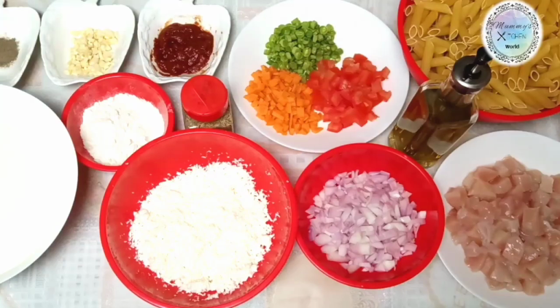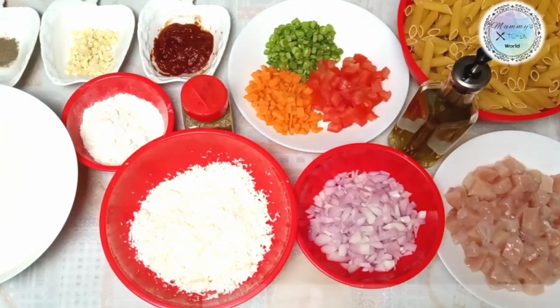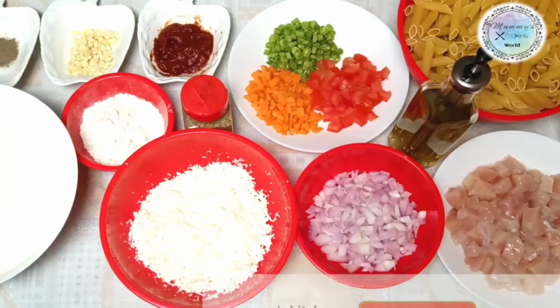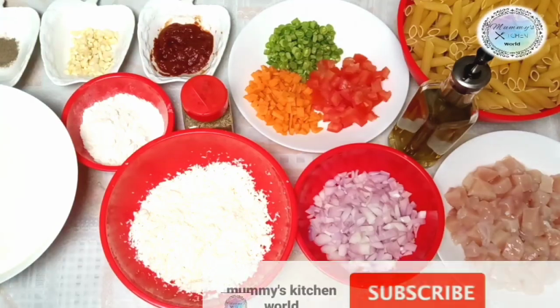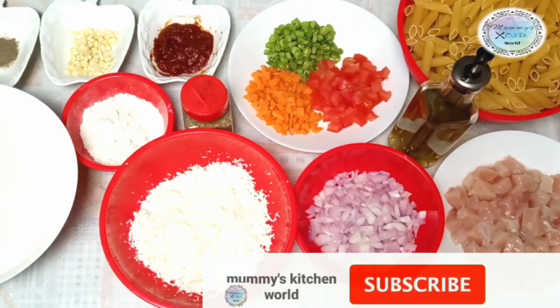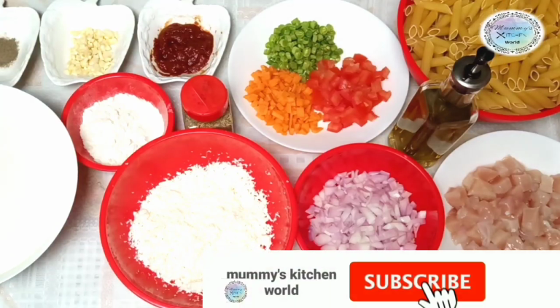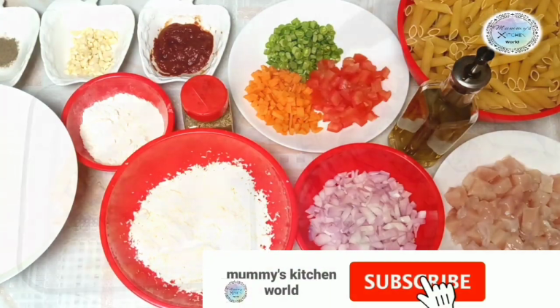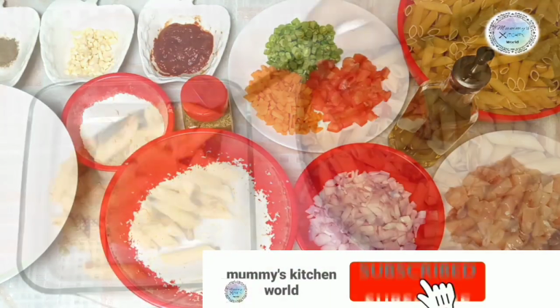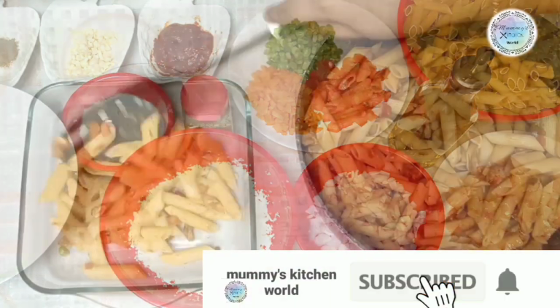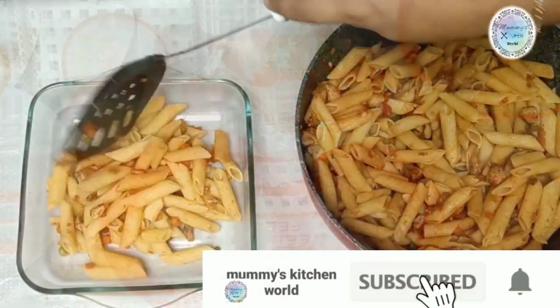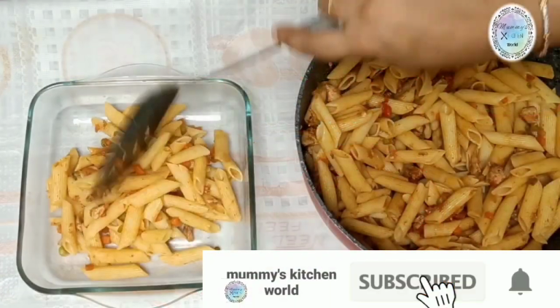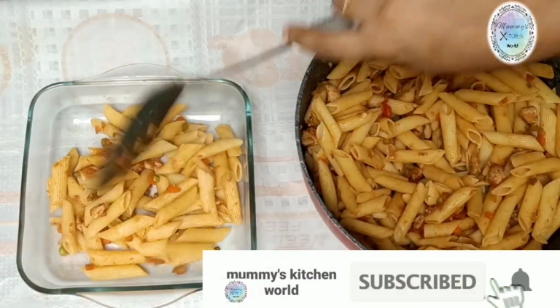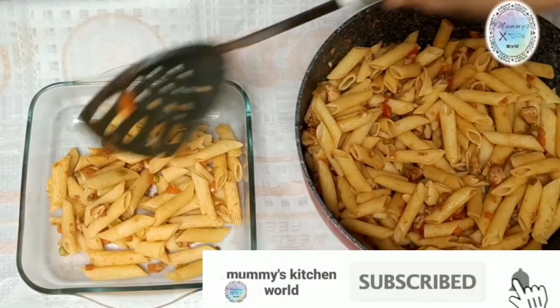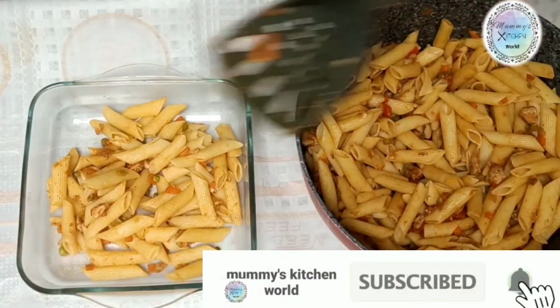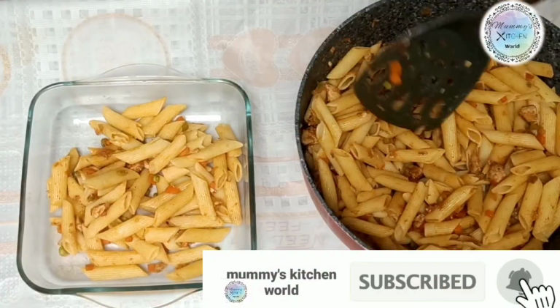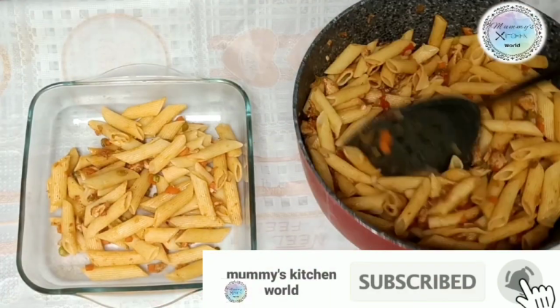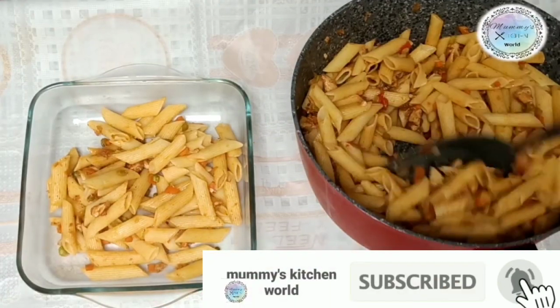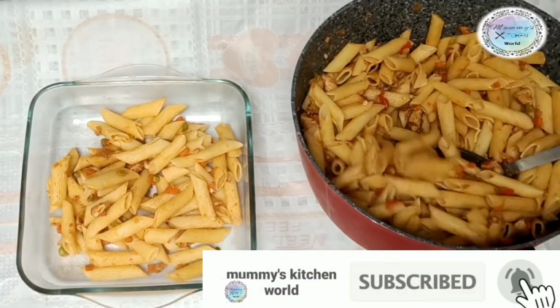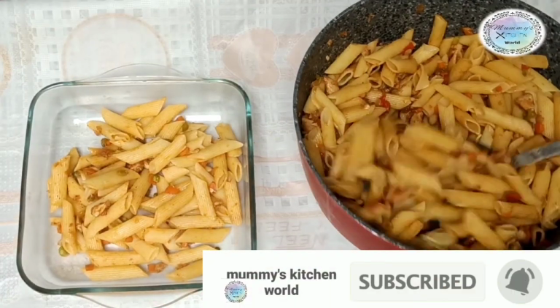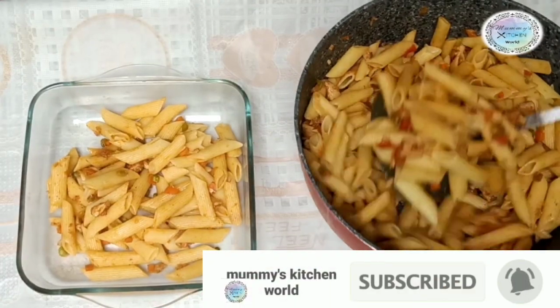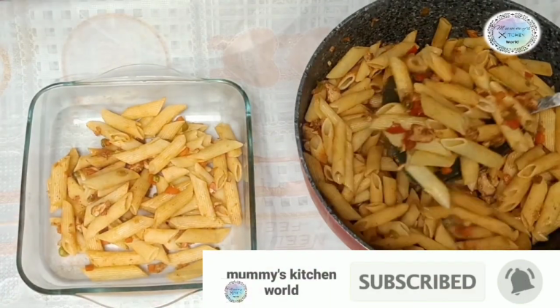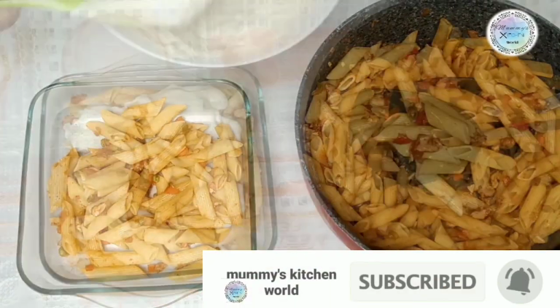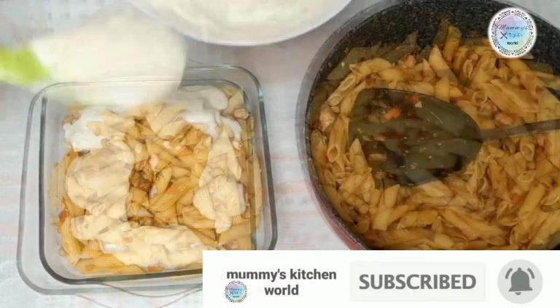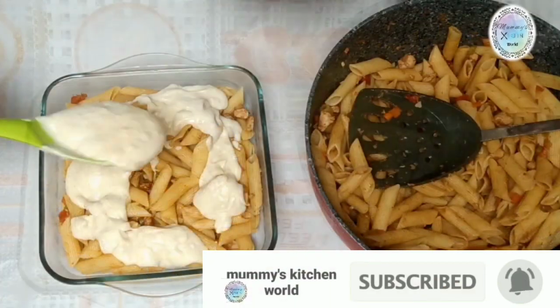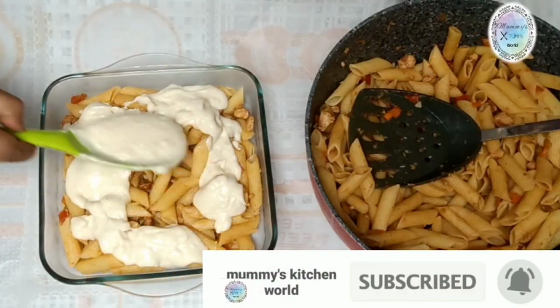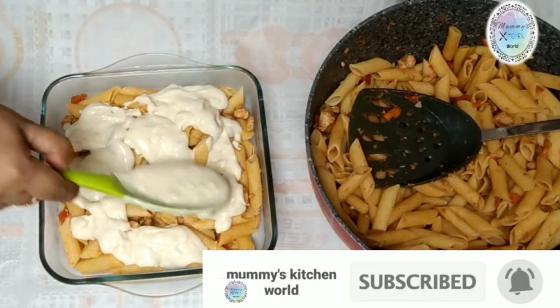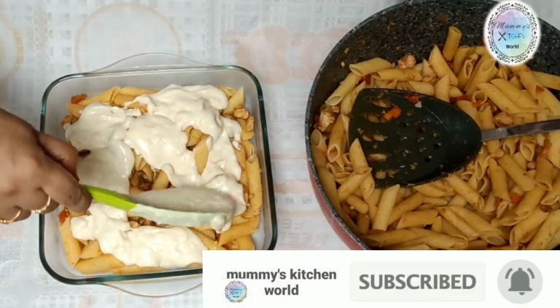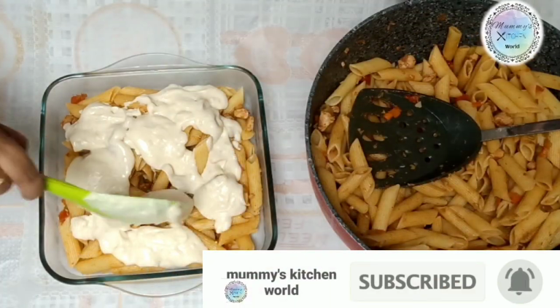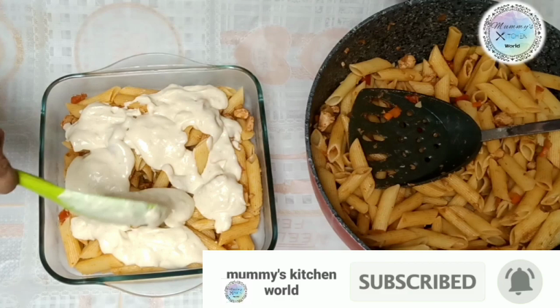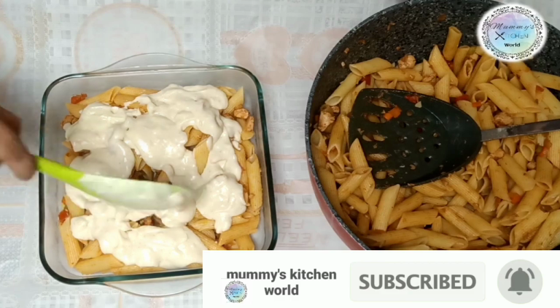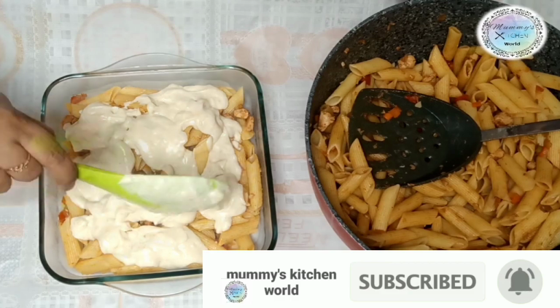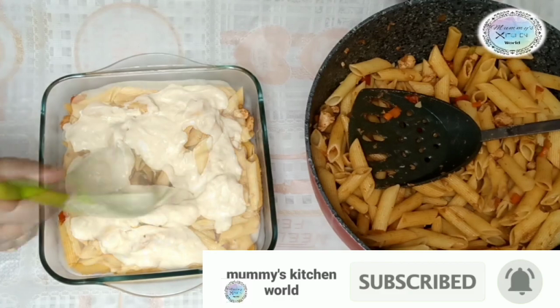Hi friends! Welcome back to Momi's Kitchen World! I am very excited to be here.